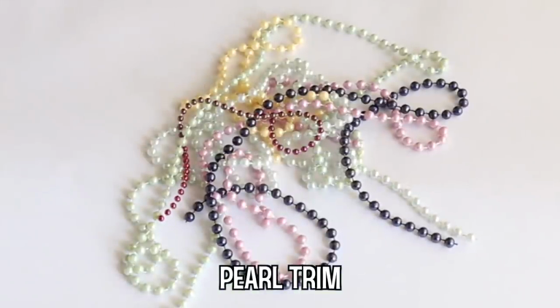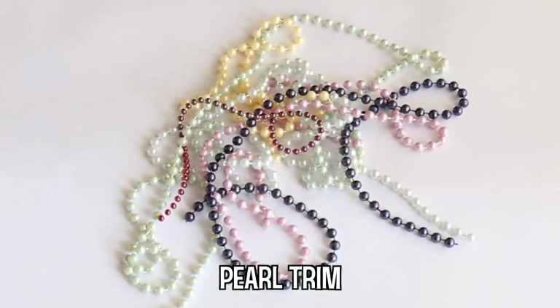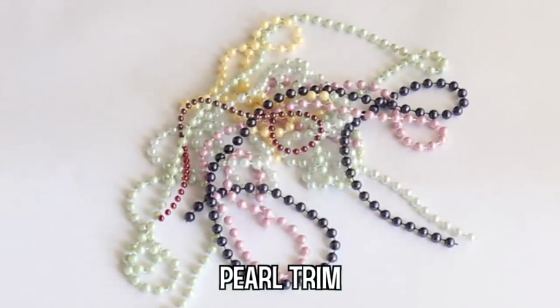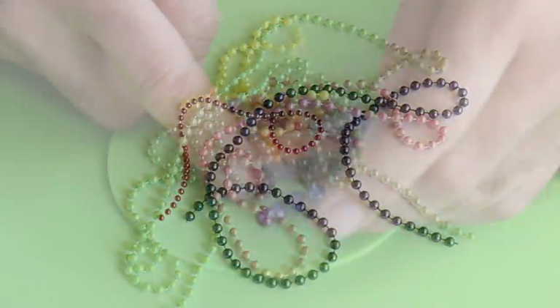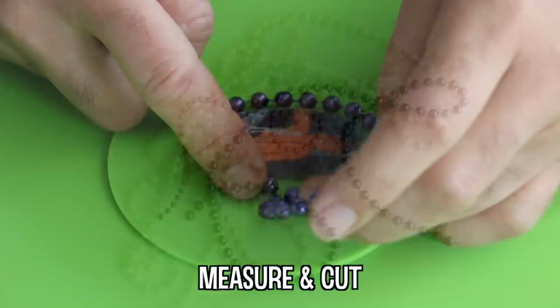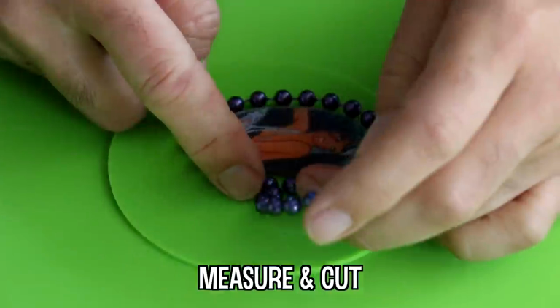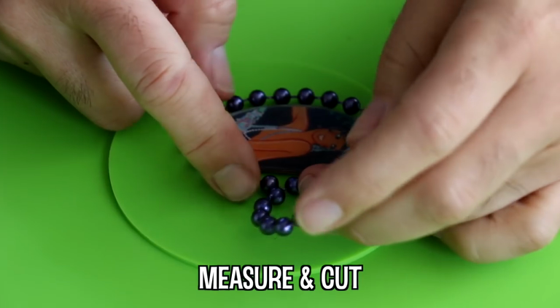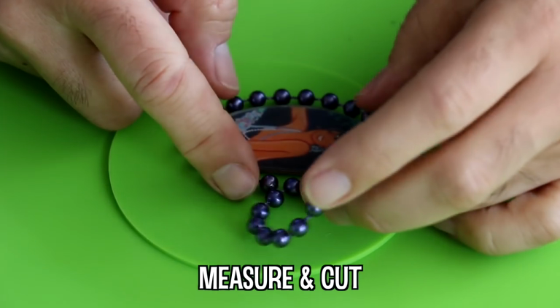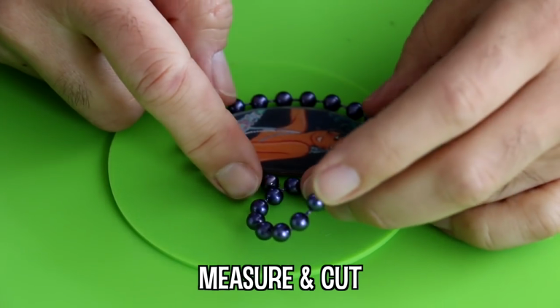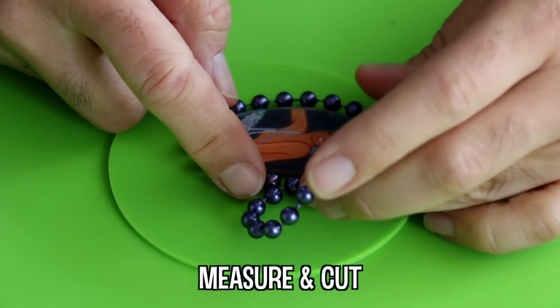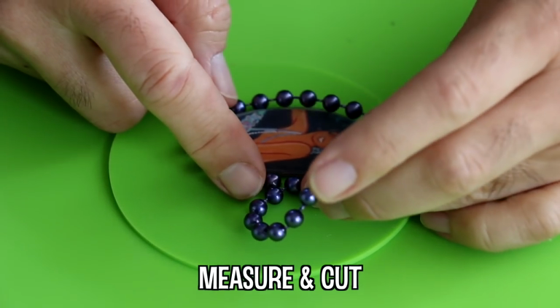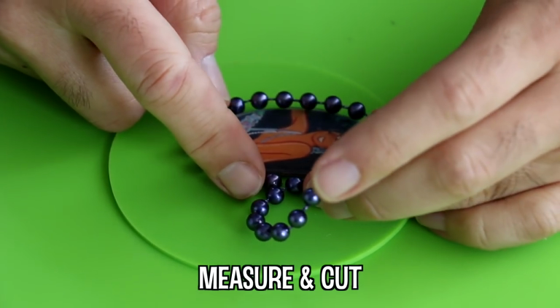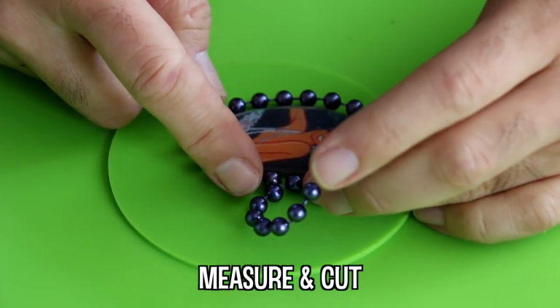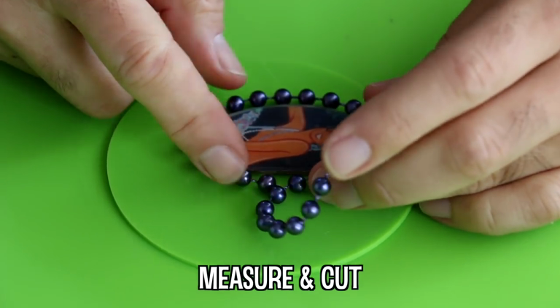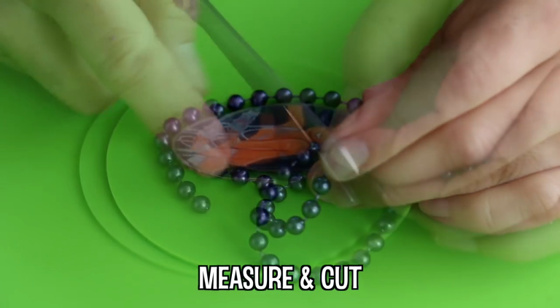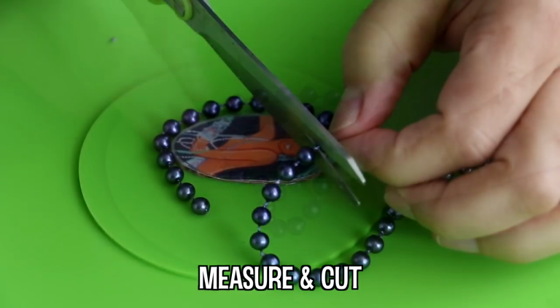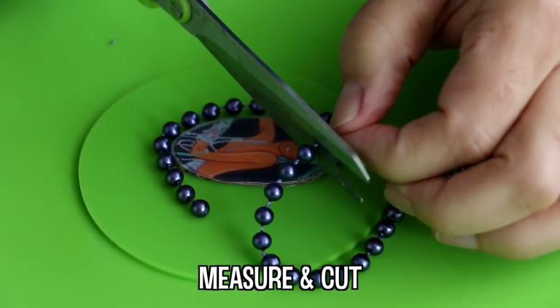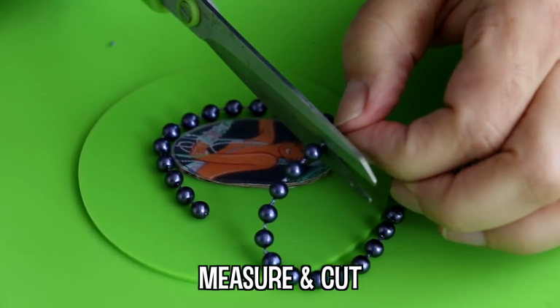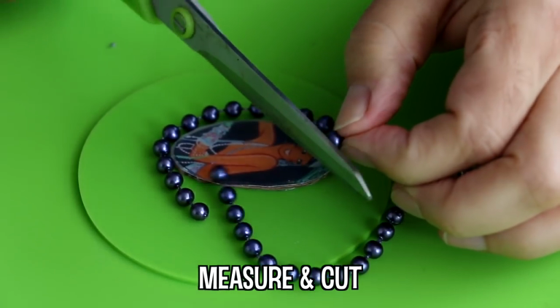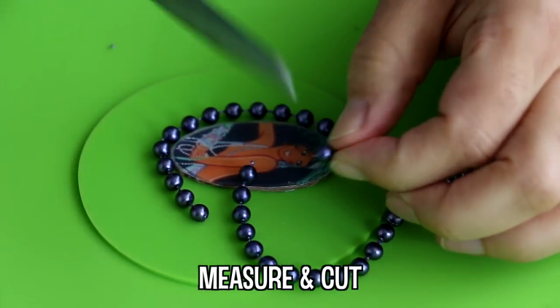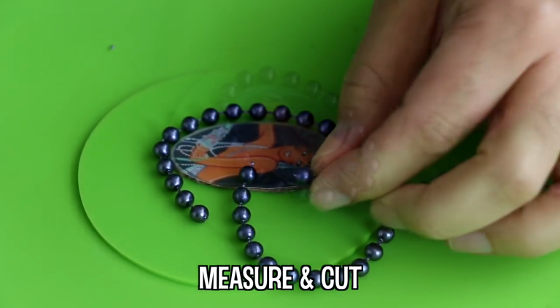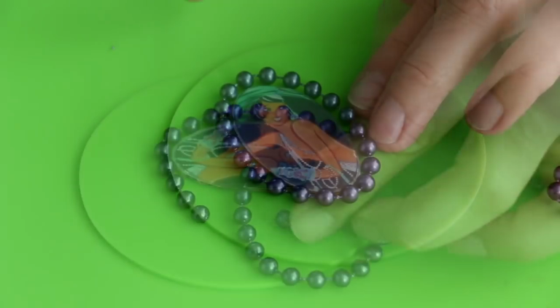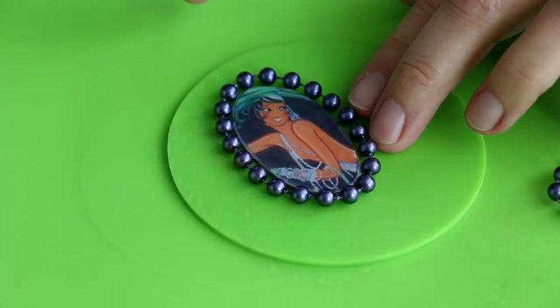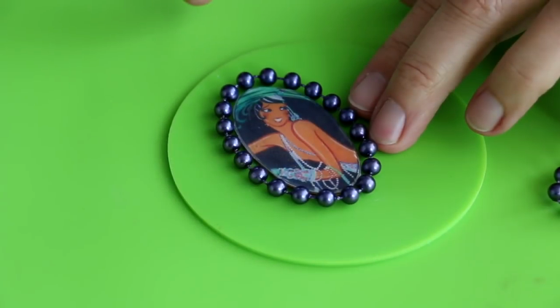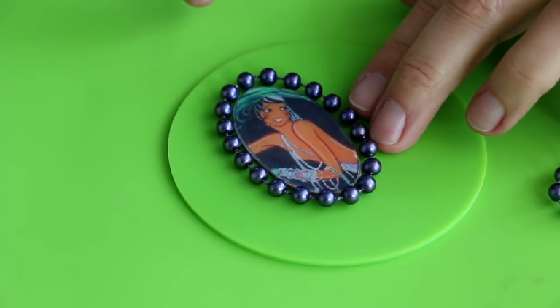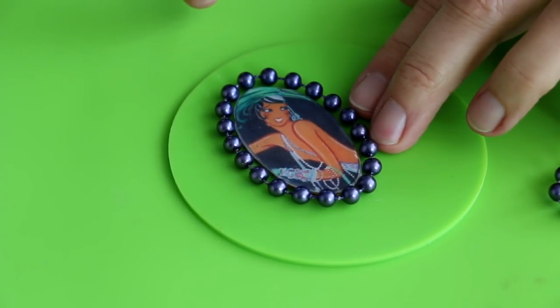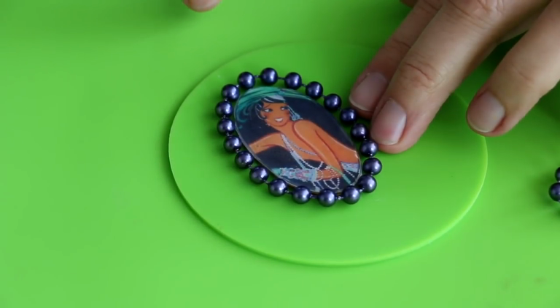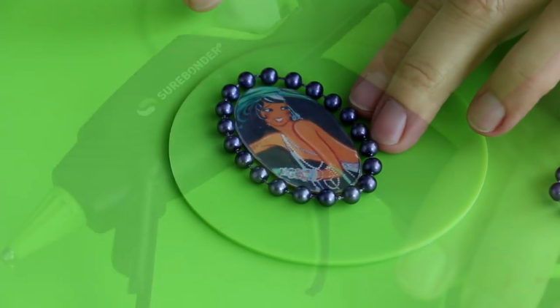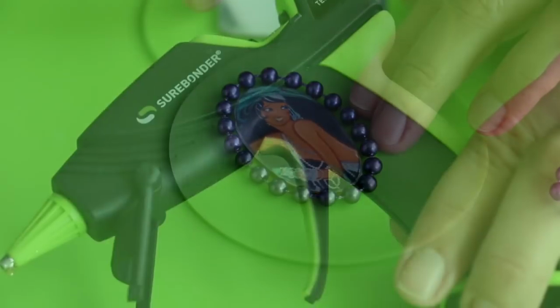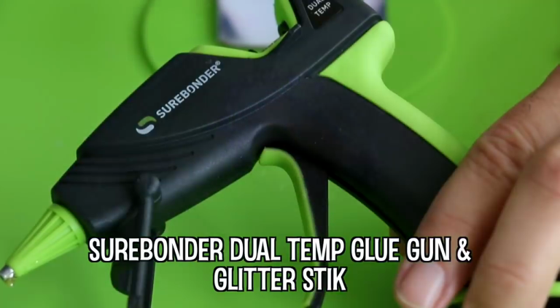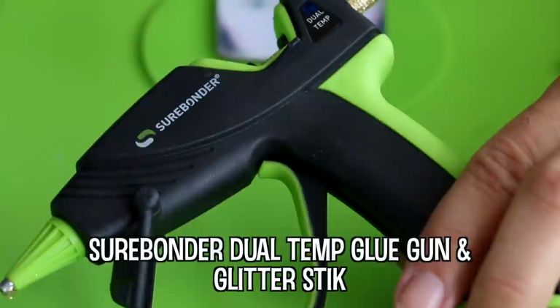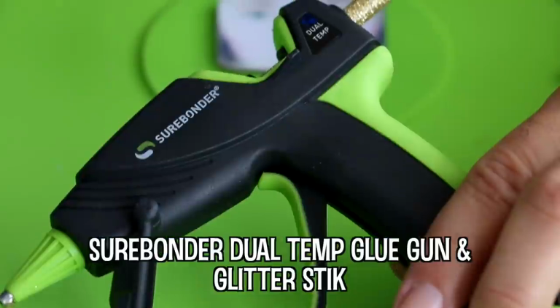For this step, instead of the pearl trim, you could use a rhinestone cup chain or a small fringe. It's up to you.